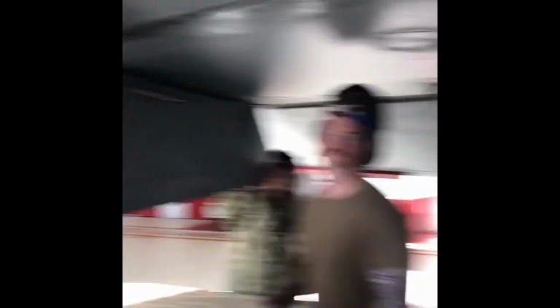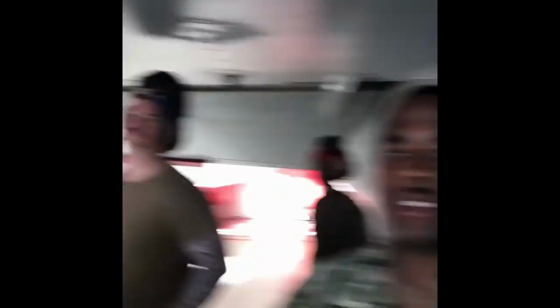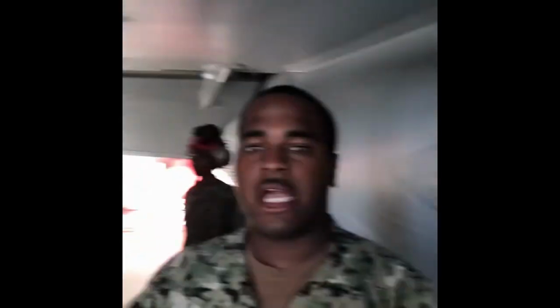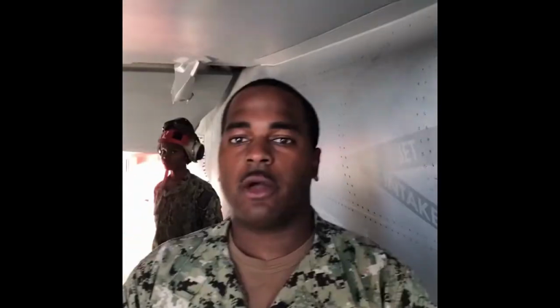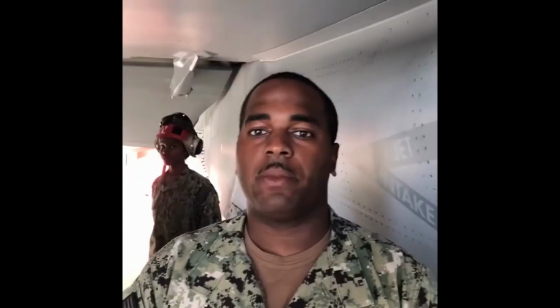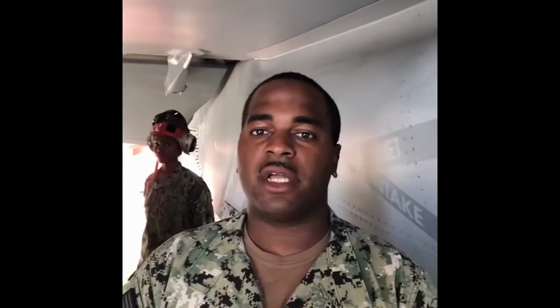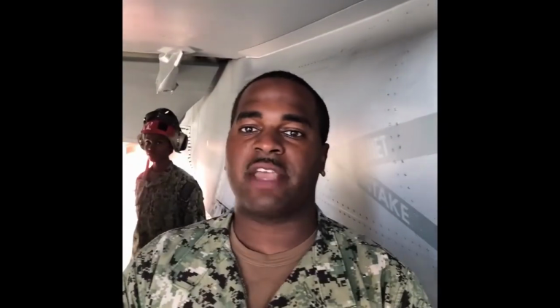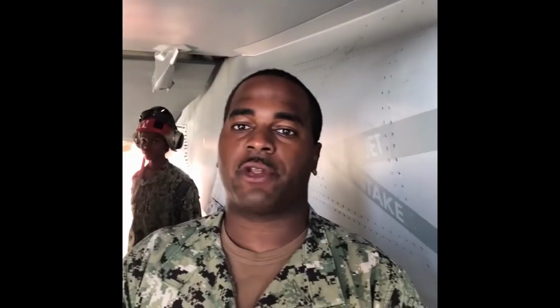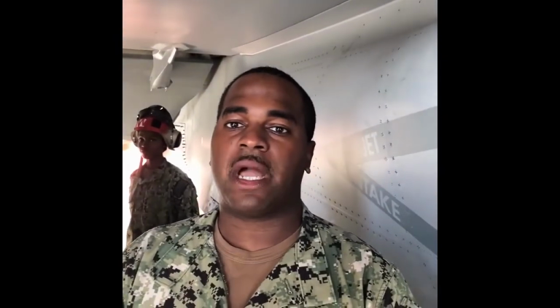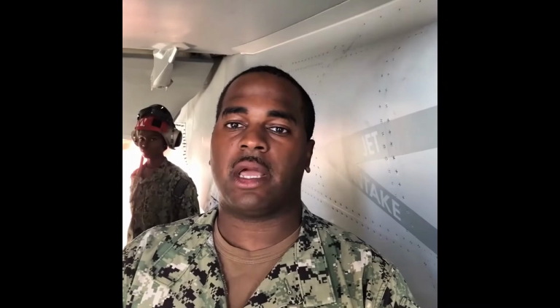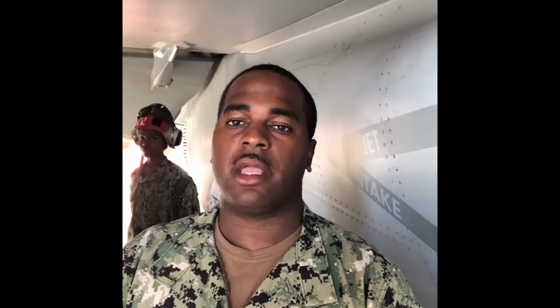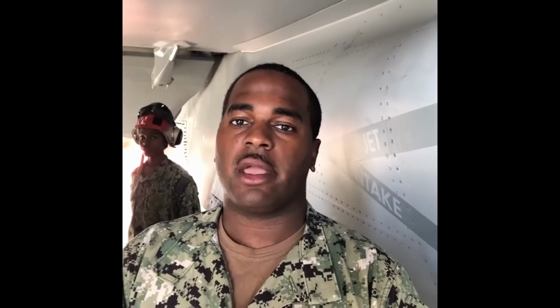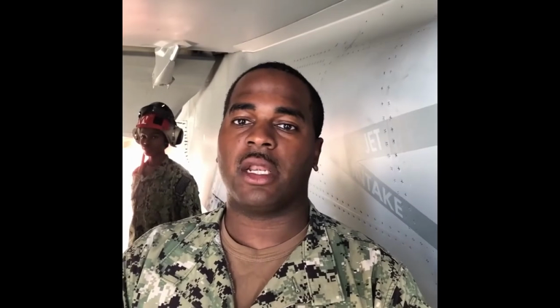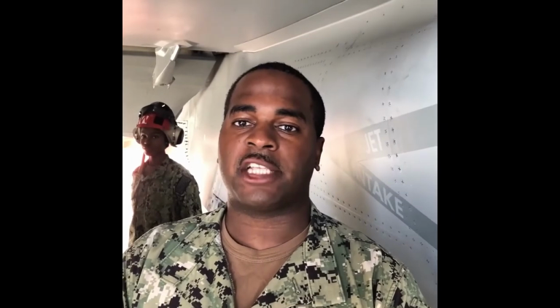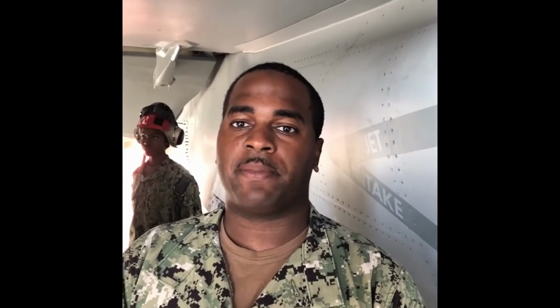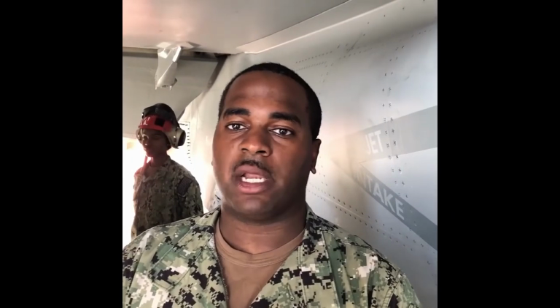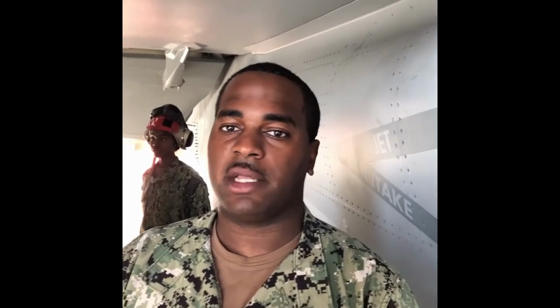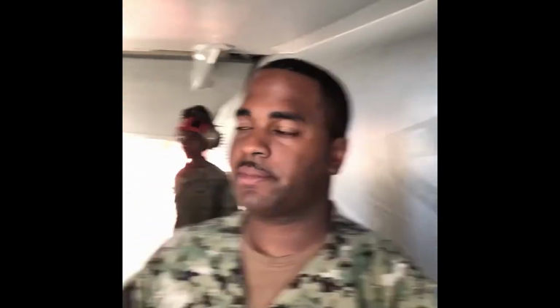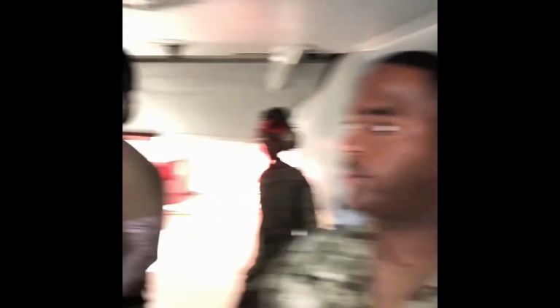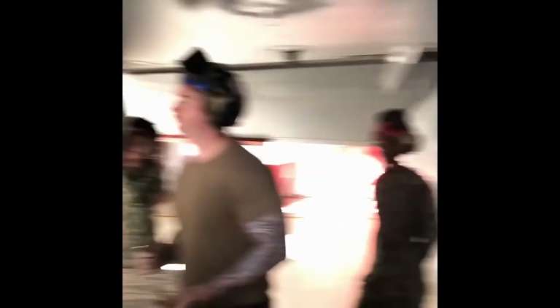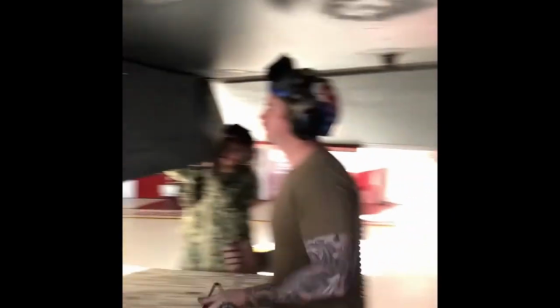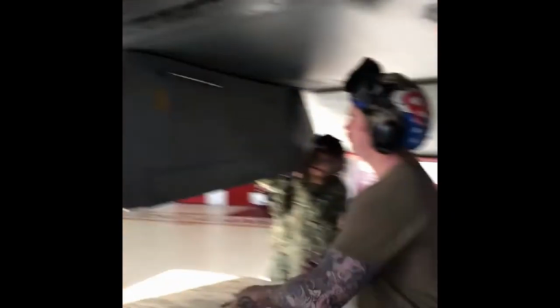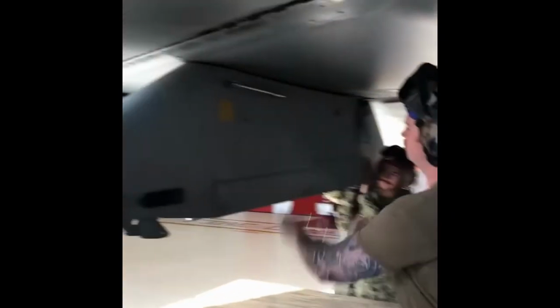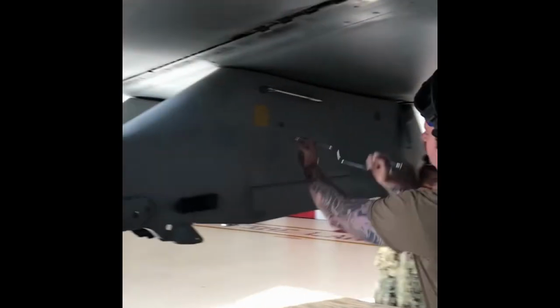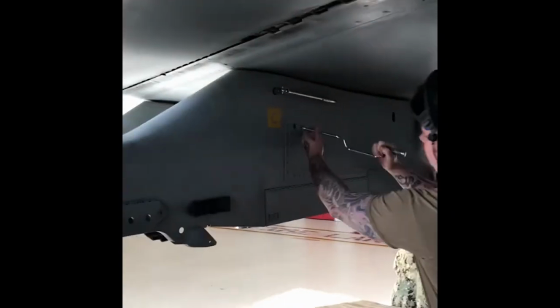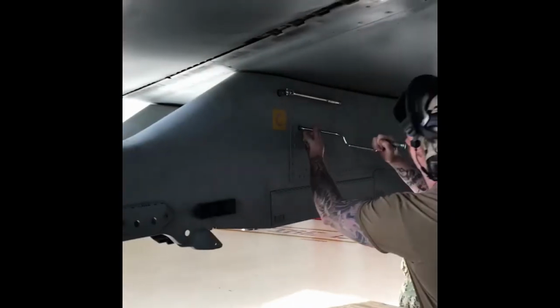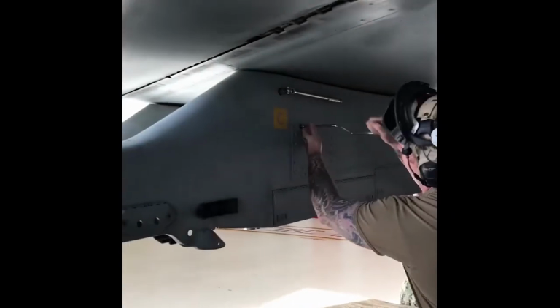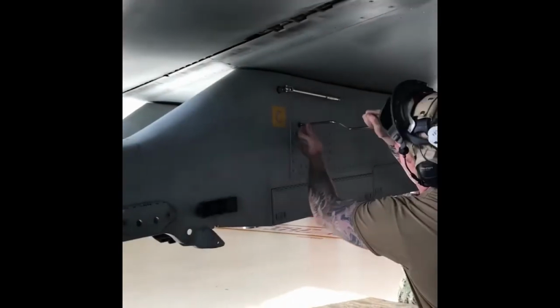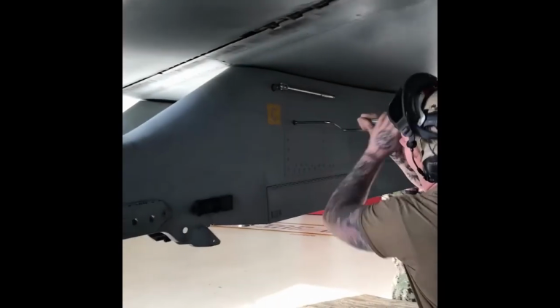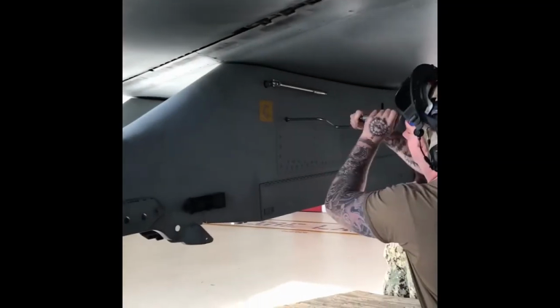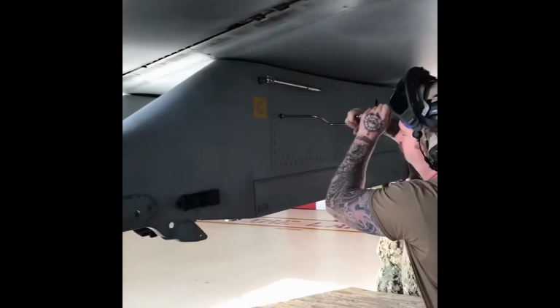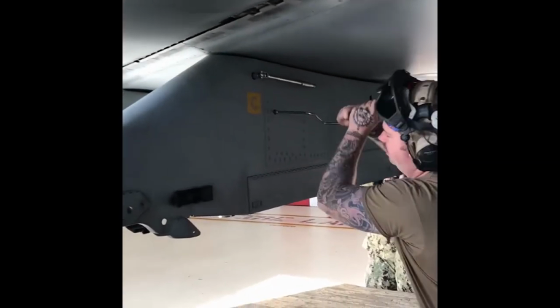Now the TL will unsafe and unlatch the pylon. Unsafe in the rack.